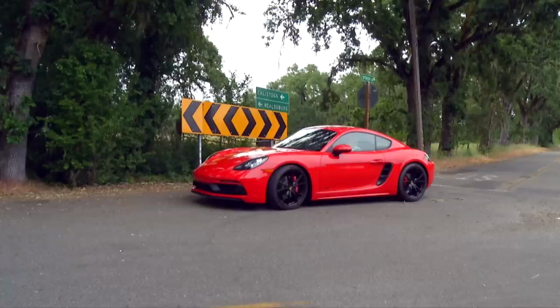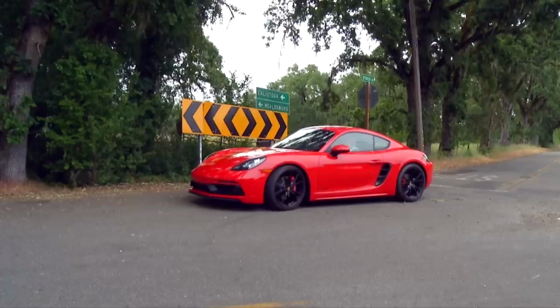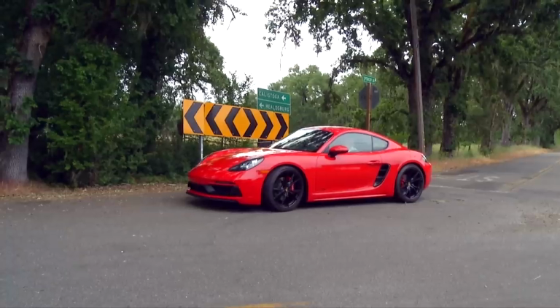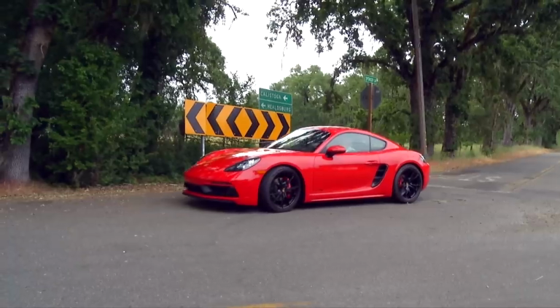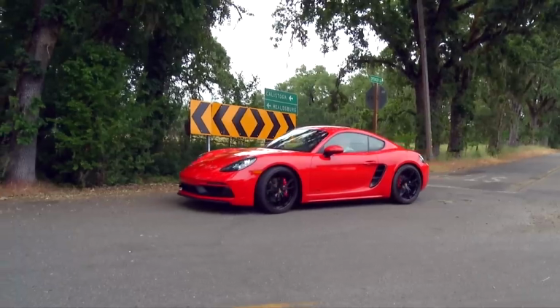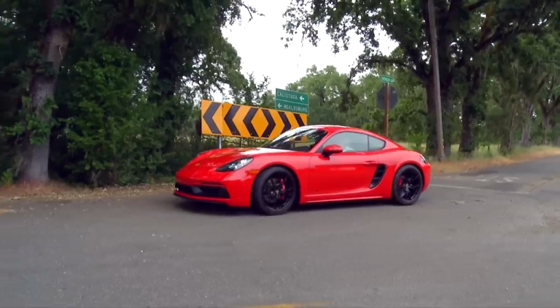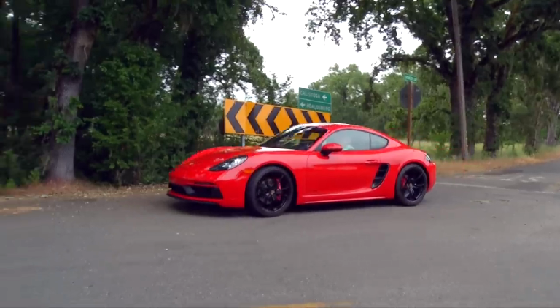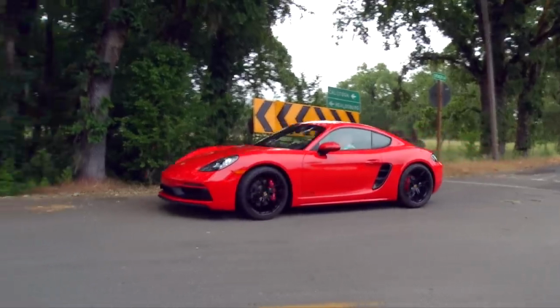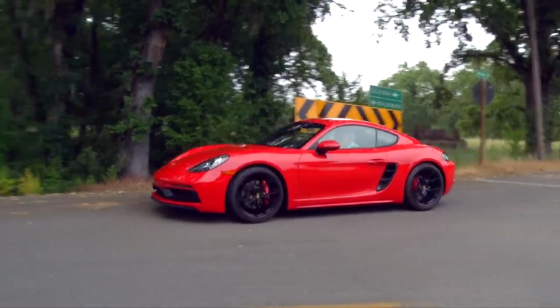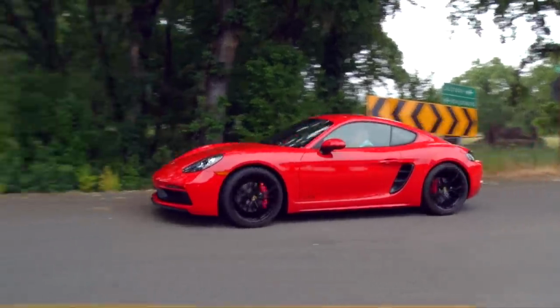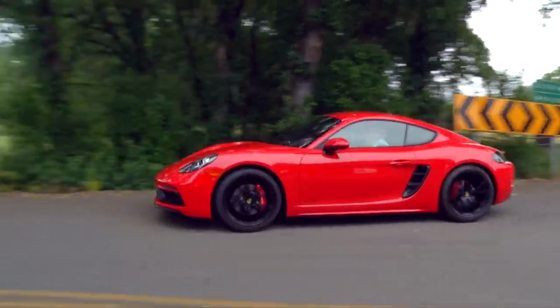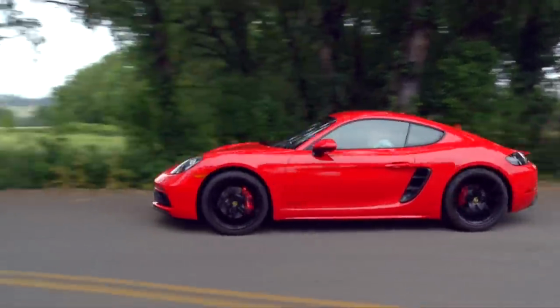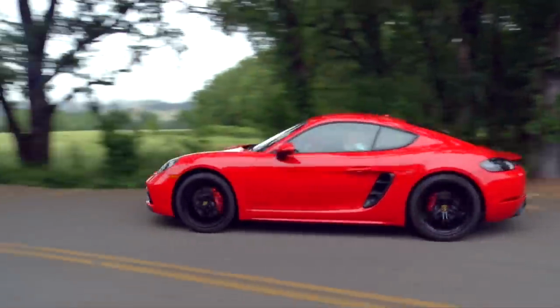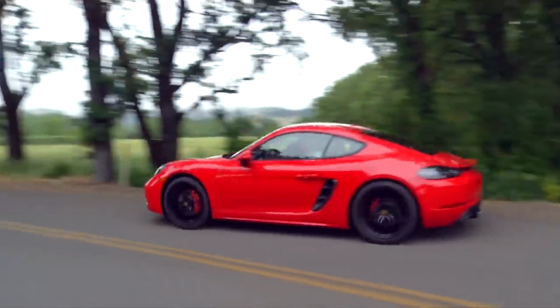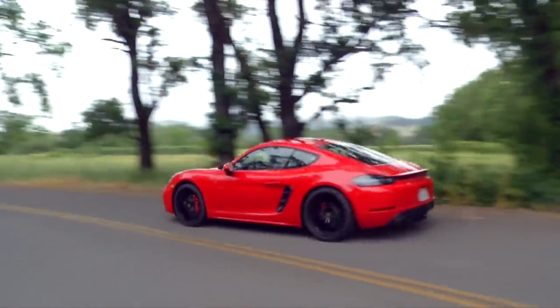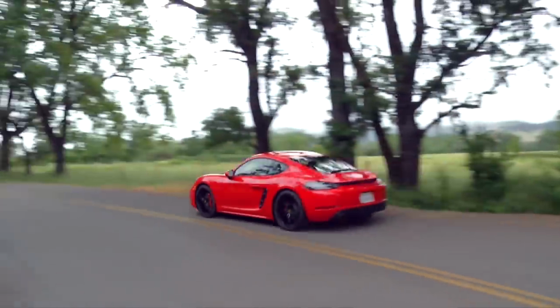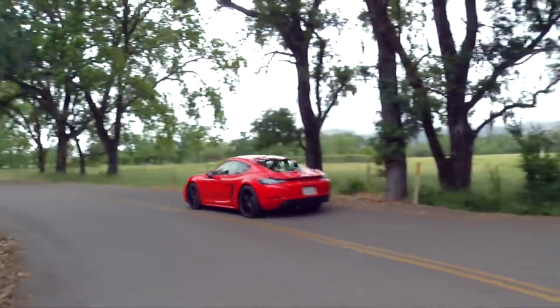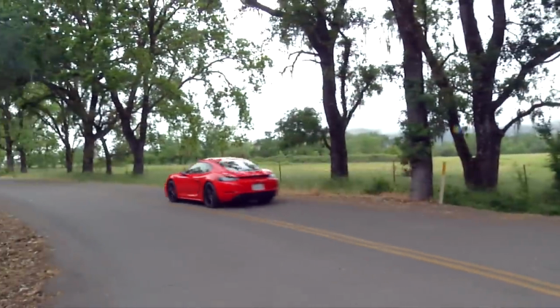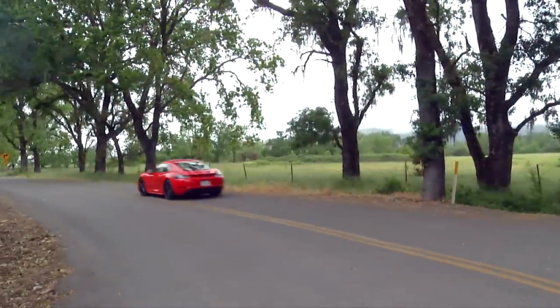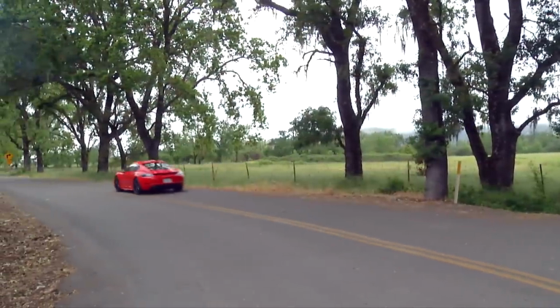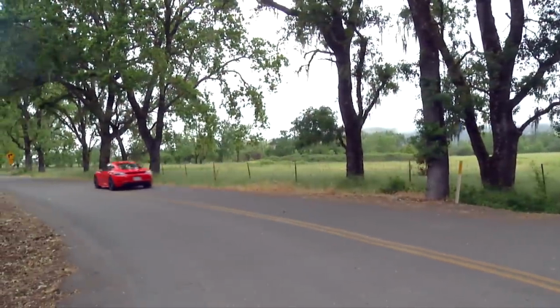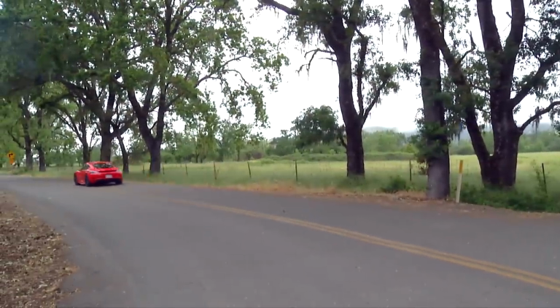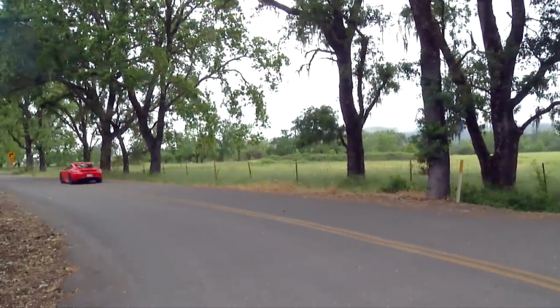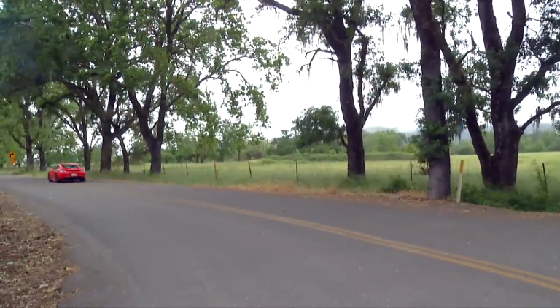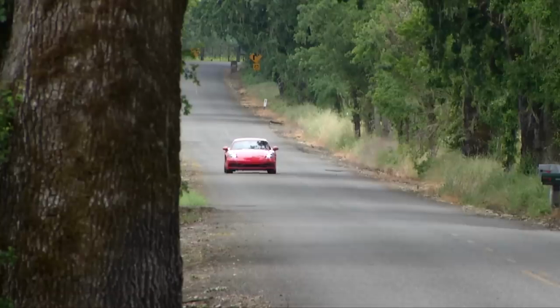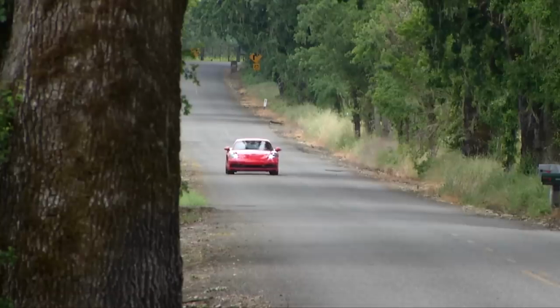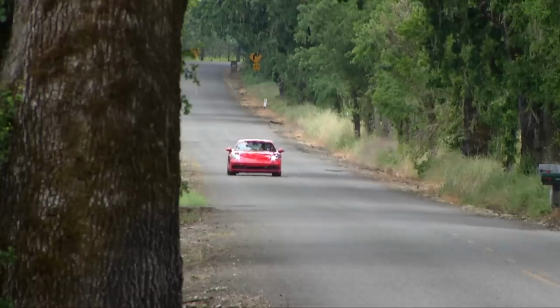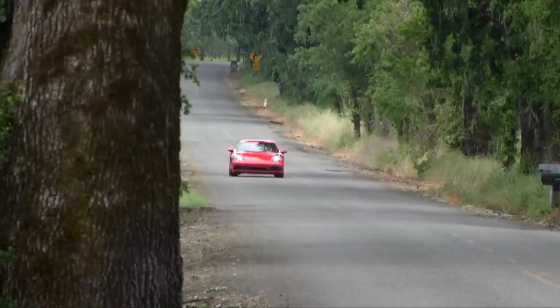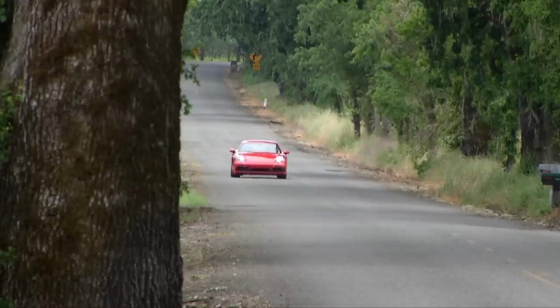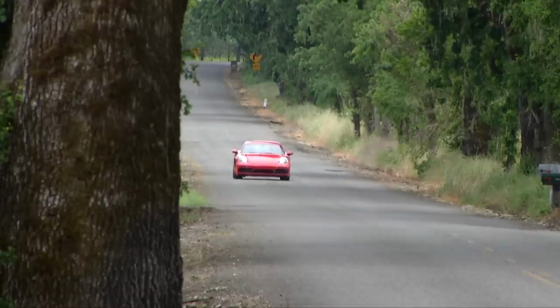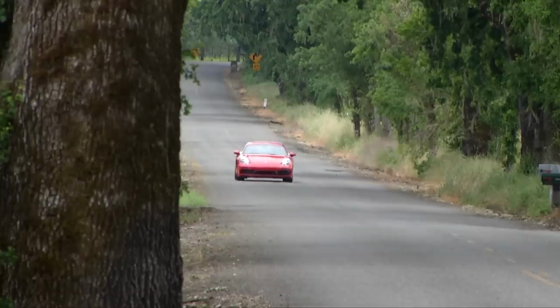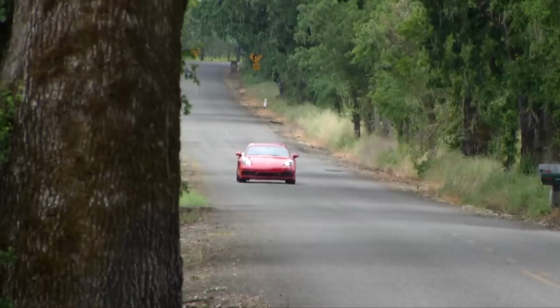Point it towards any curvy road early on a Sunday morning and it just might be the happiest place on earth.